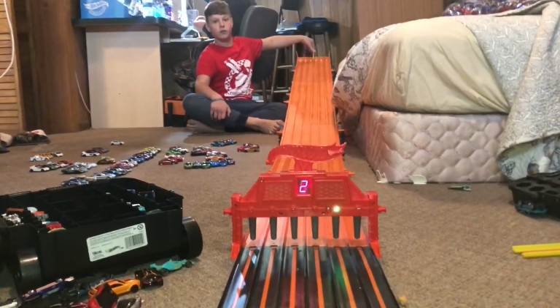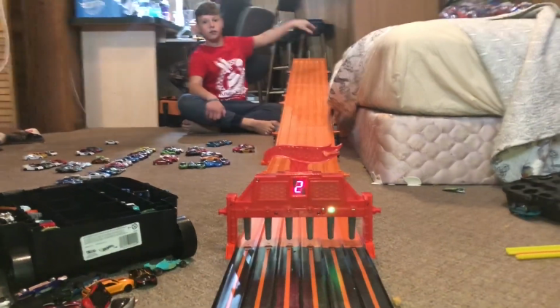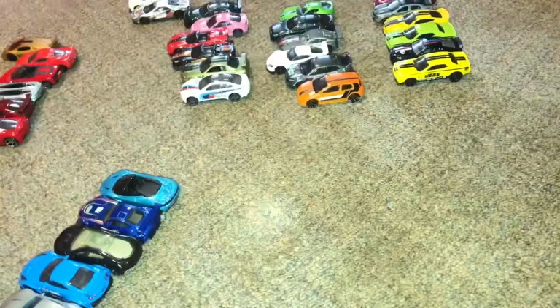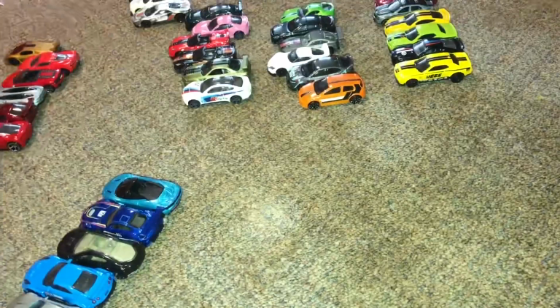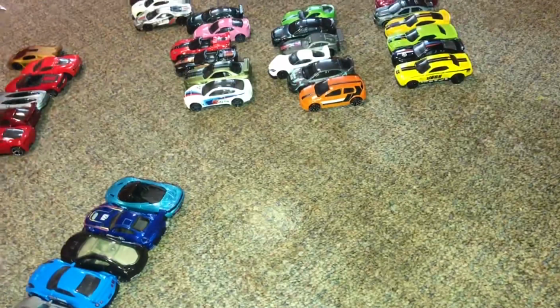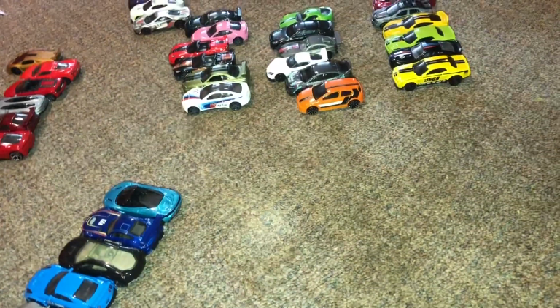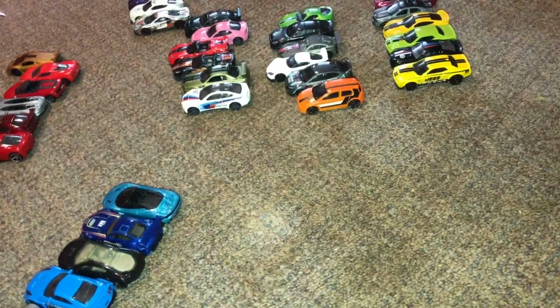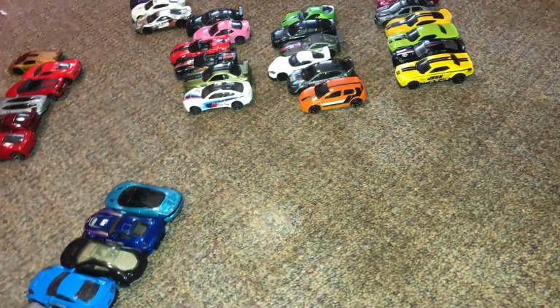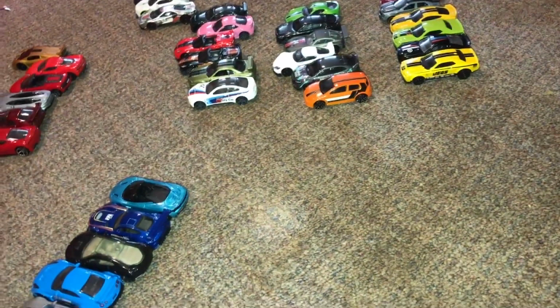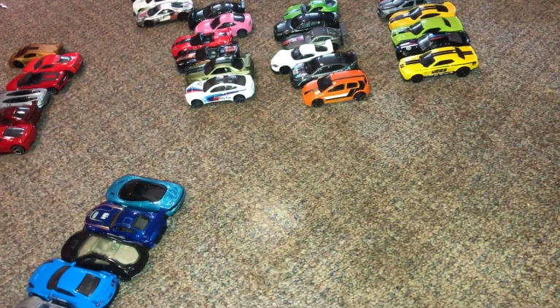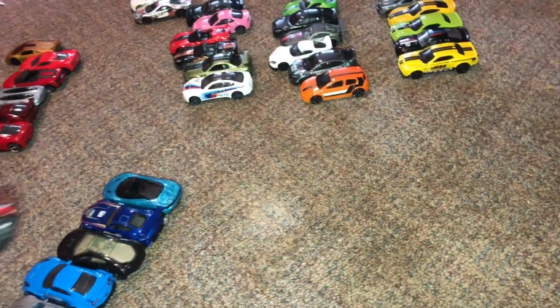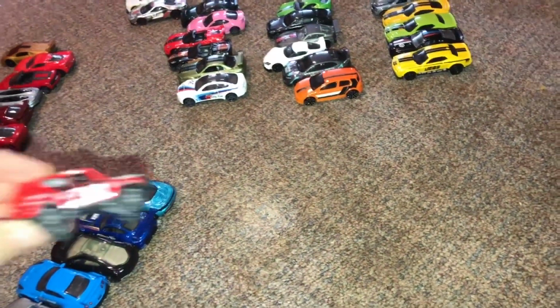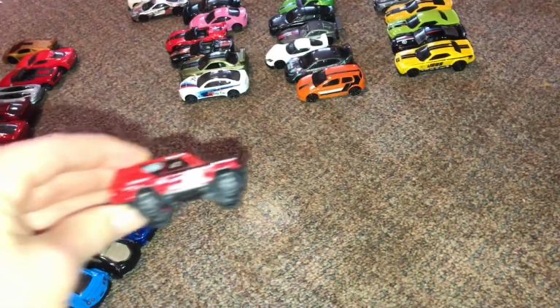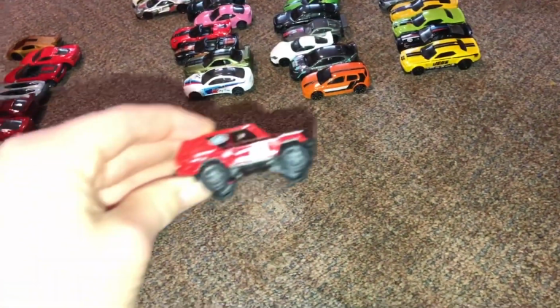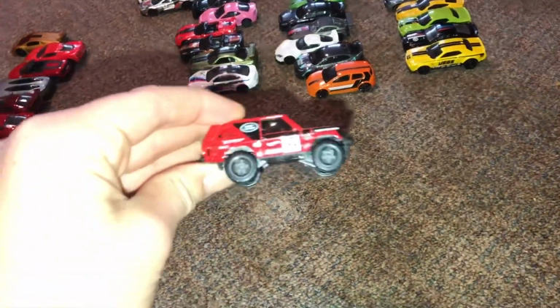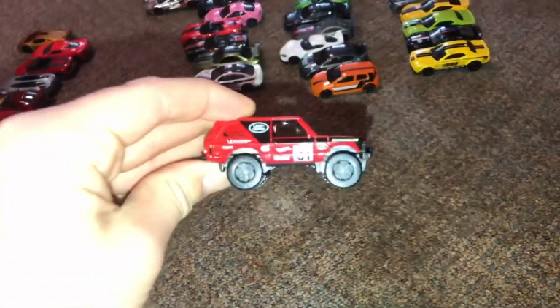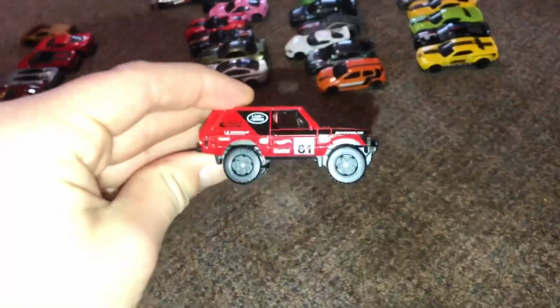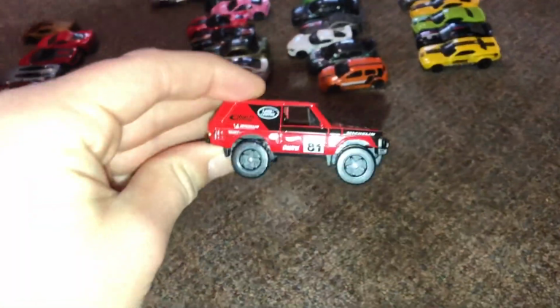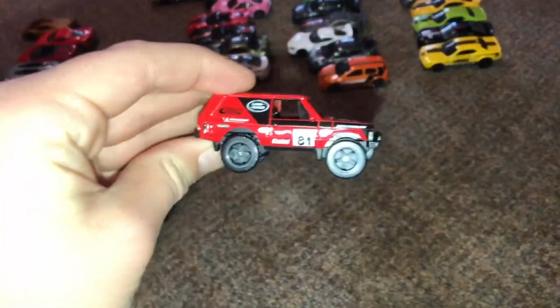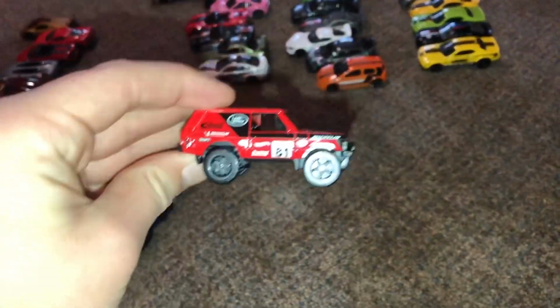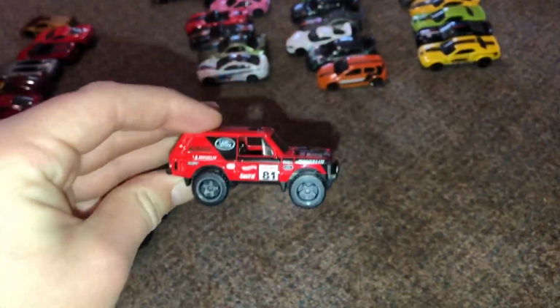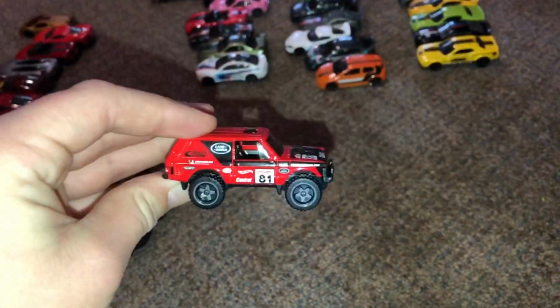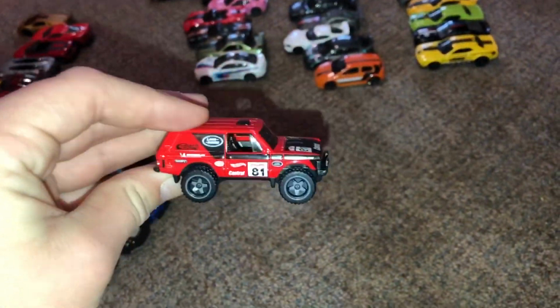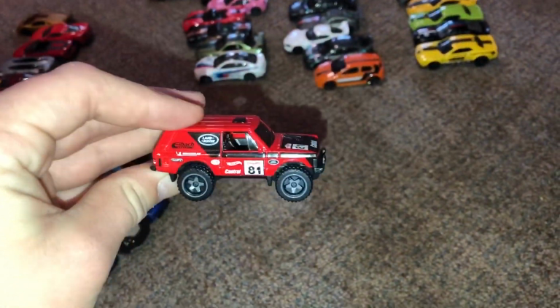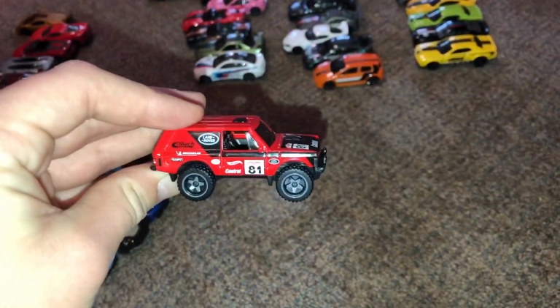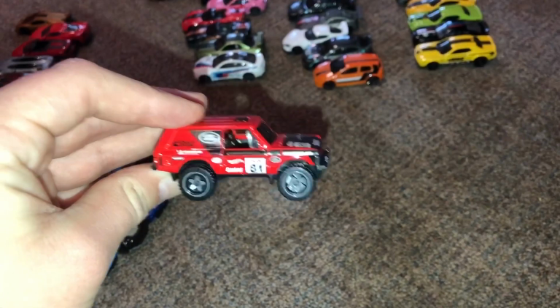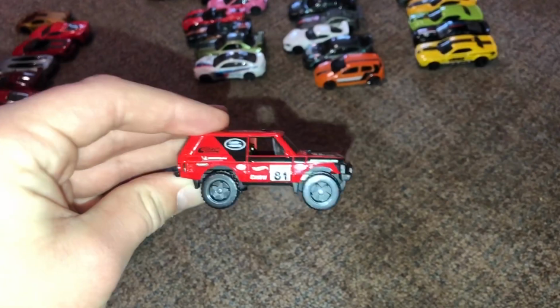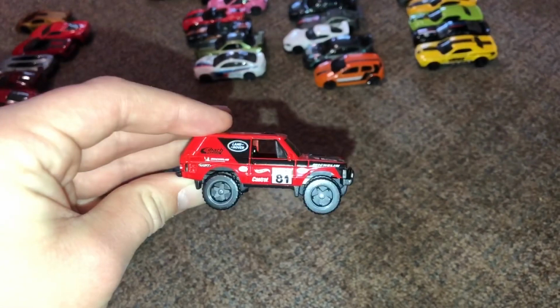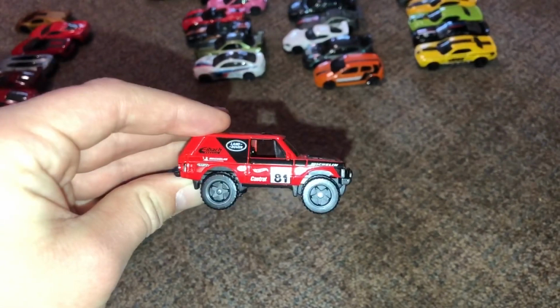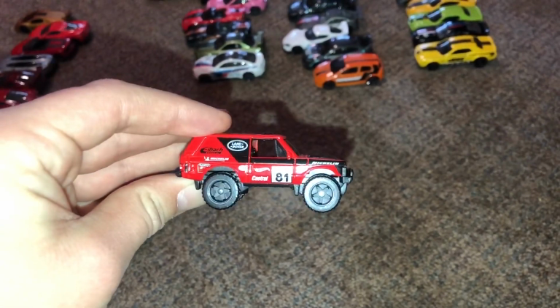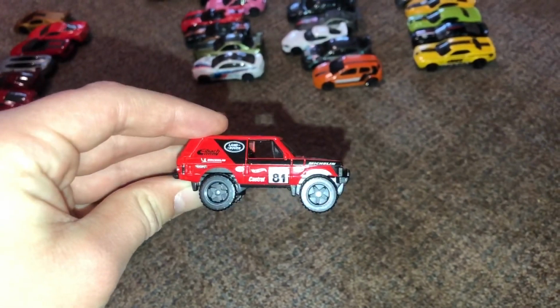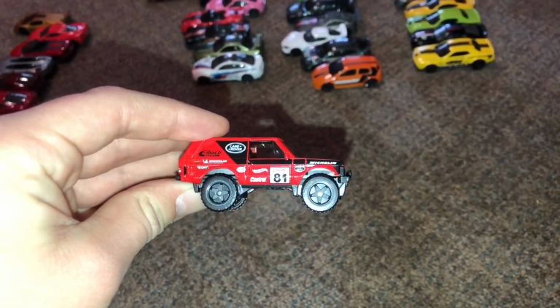And the 2019 Ford Ranger Raptor. So the winner of our off-road race is the Range Rover Classic.